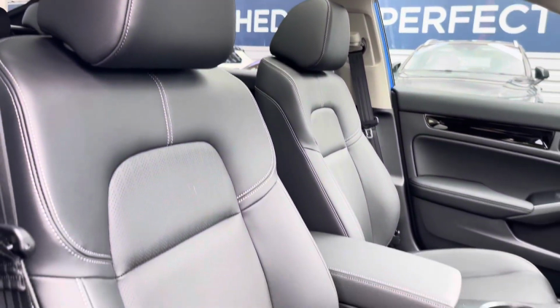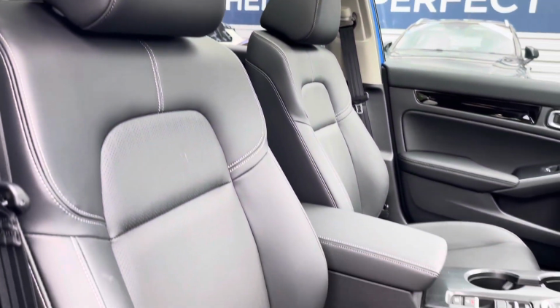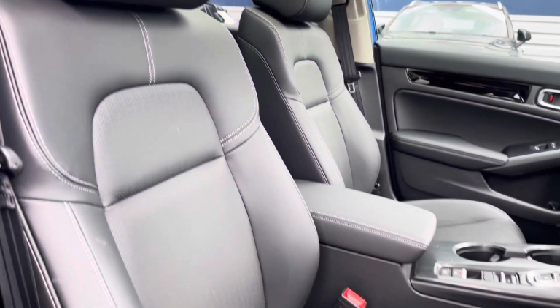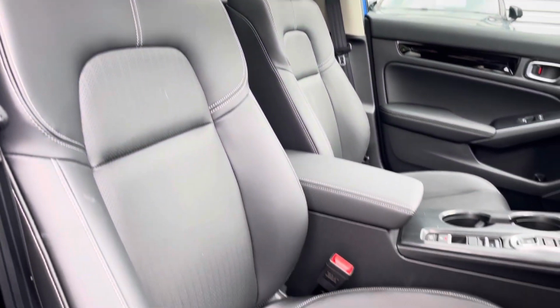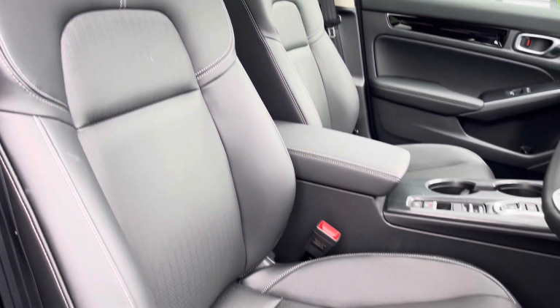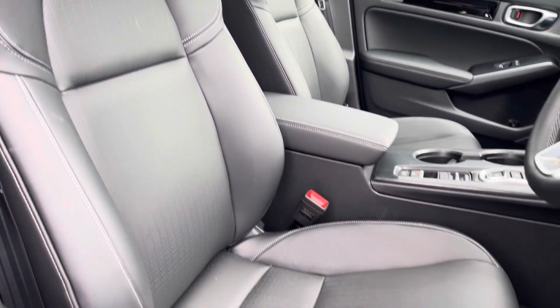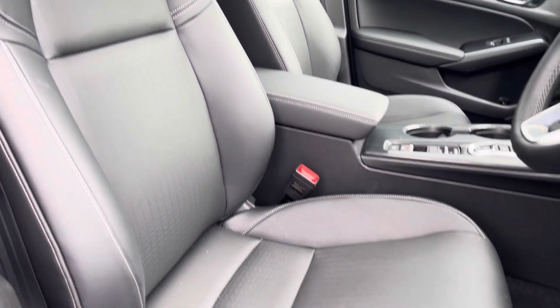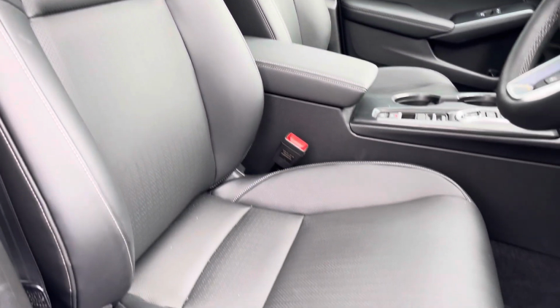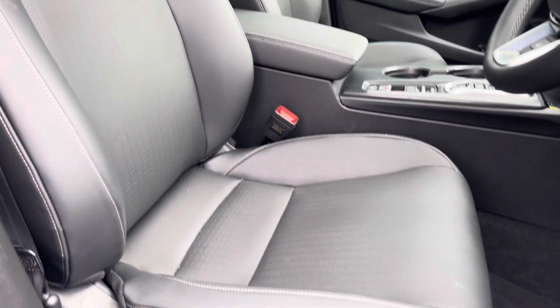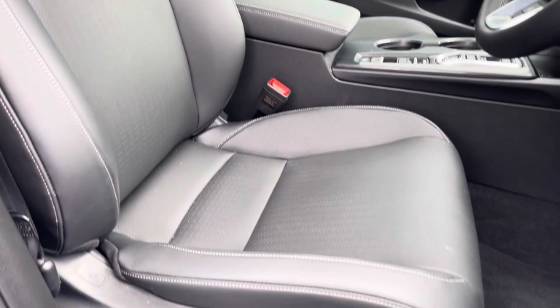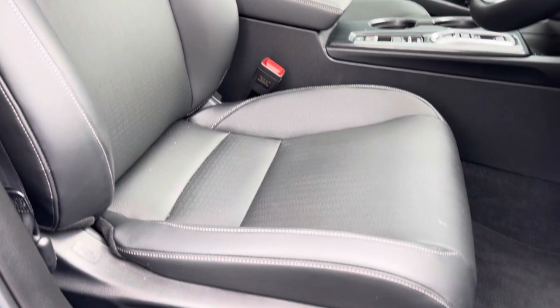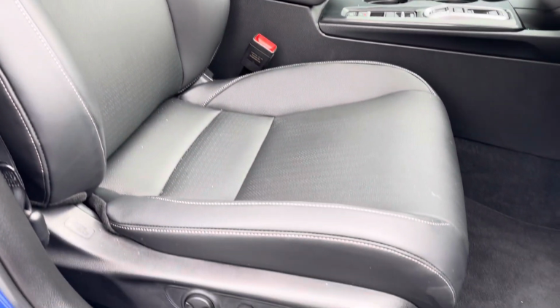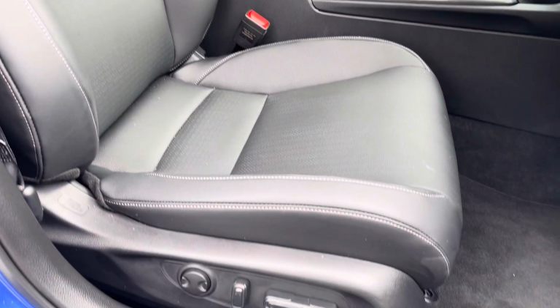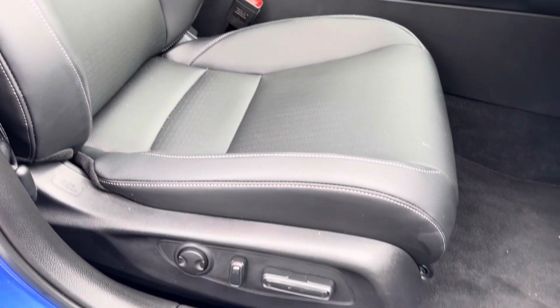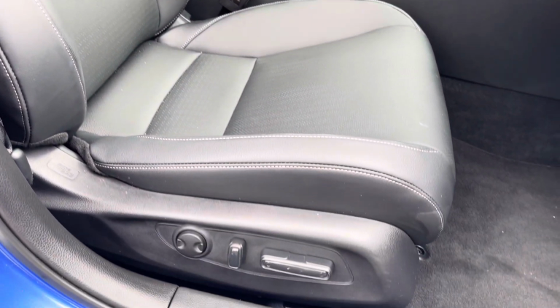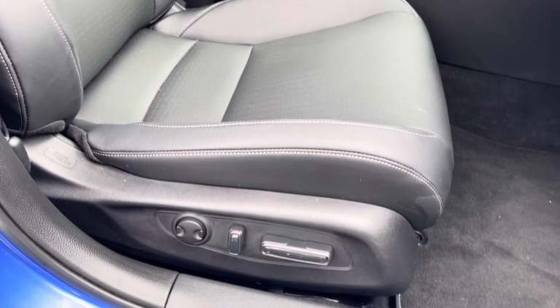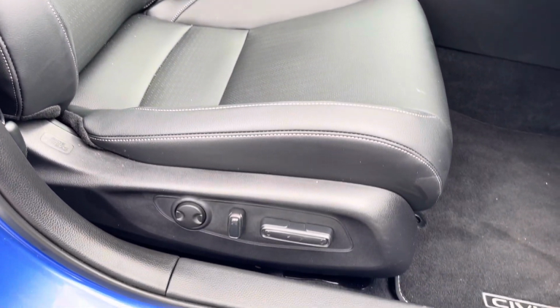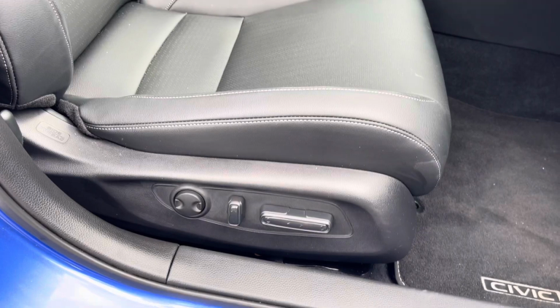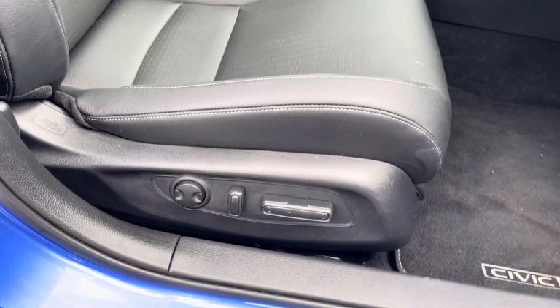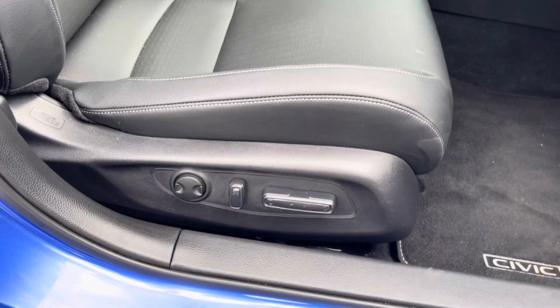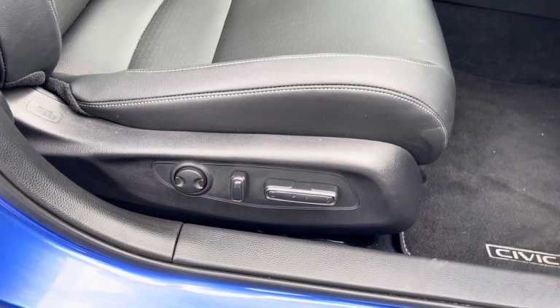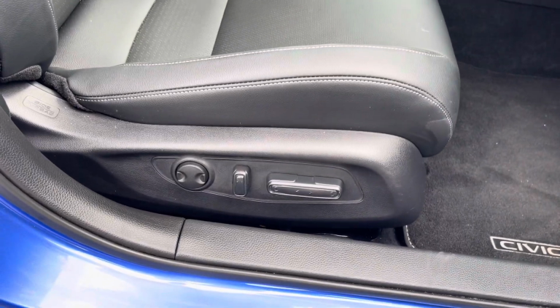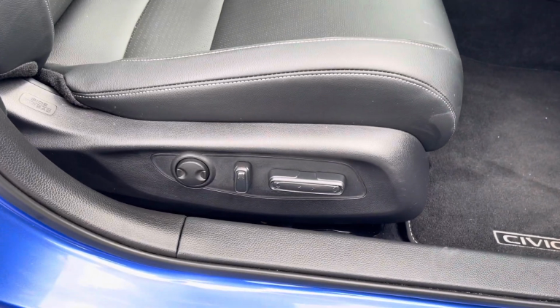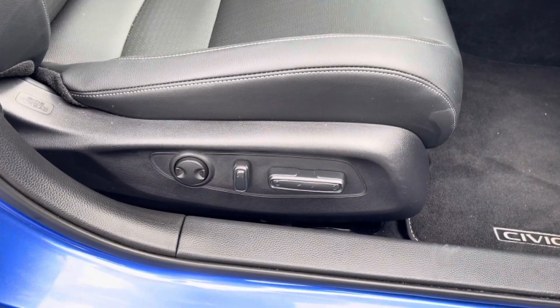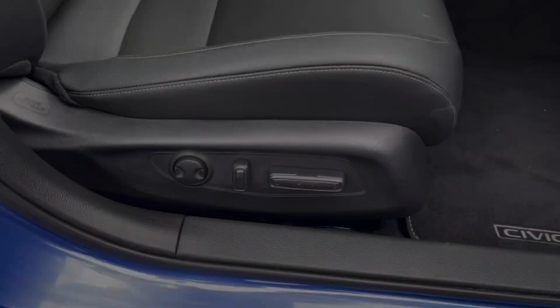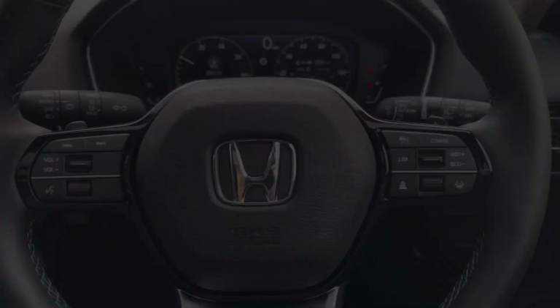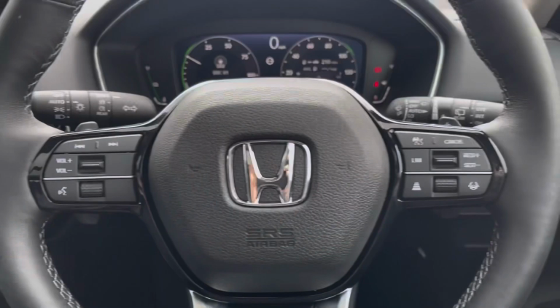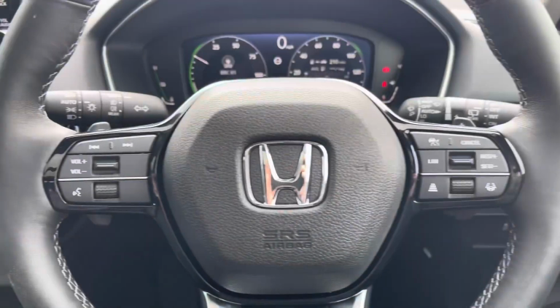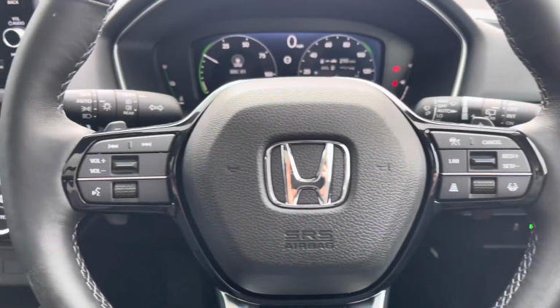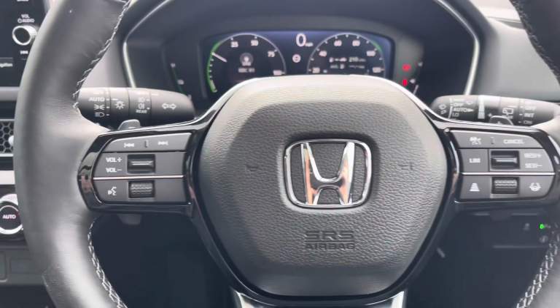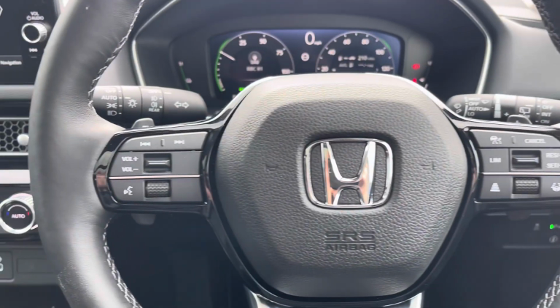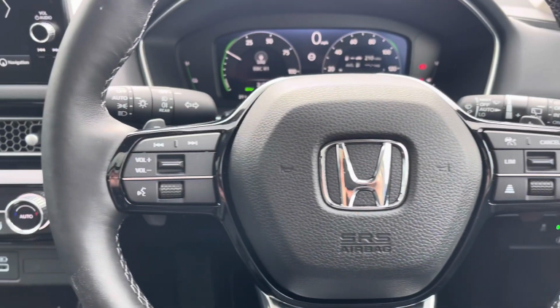Looking at the front seats, you've got plenty of adjustment in the driver's seat so you can easily find the perfect driving position.